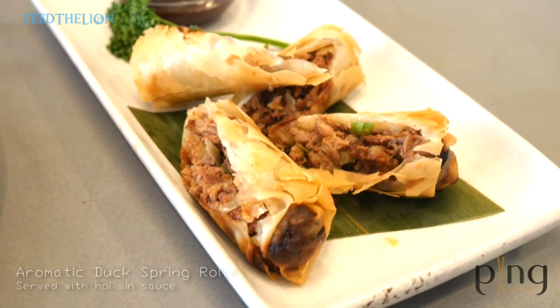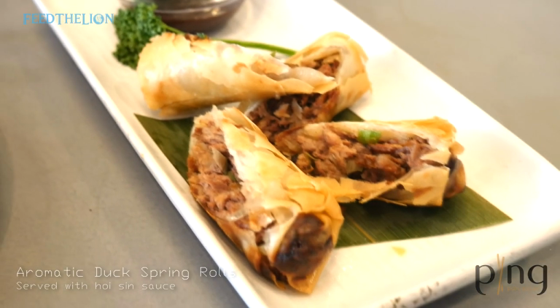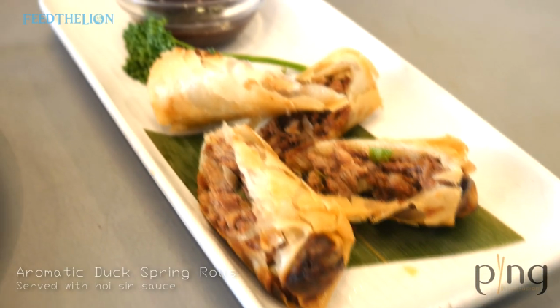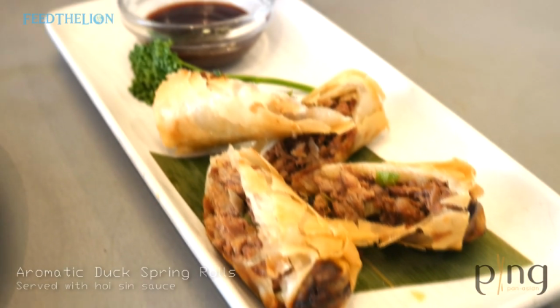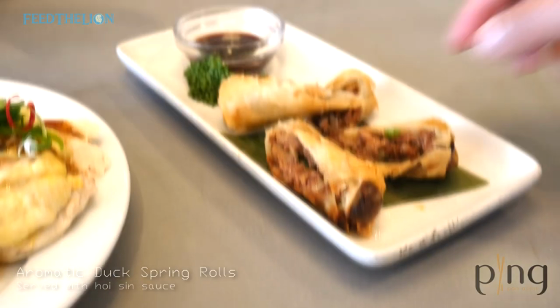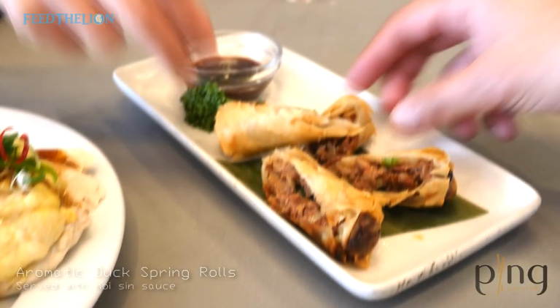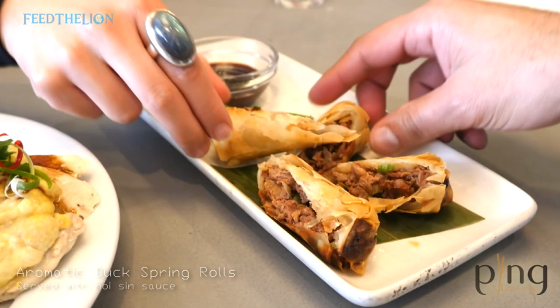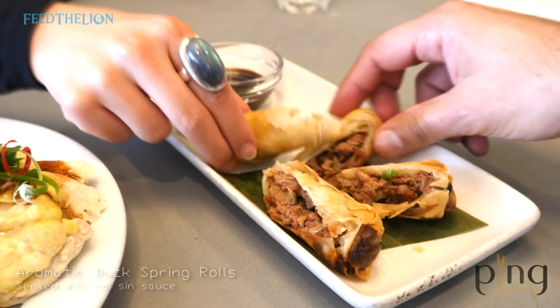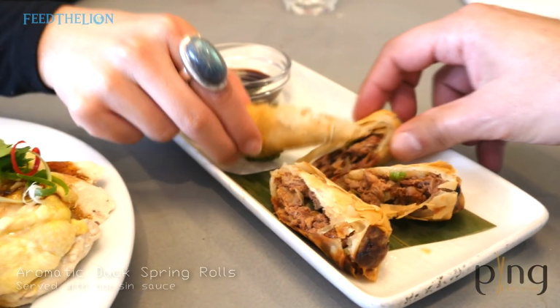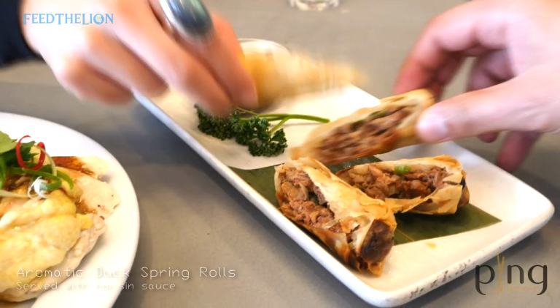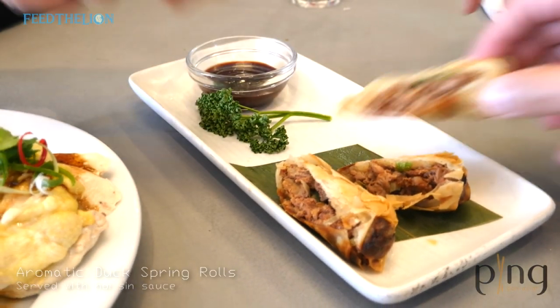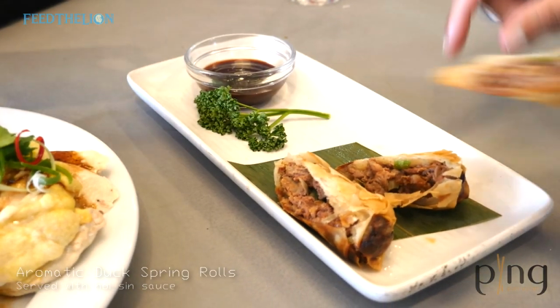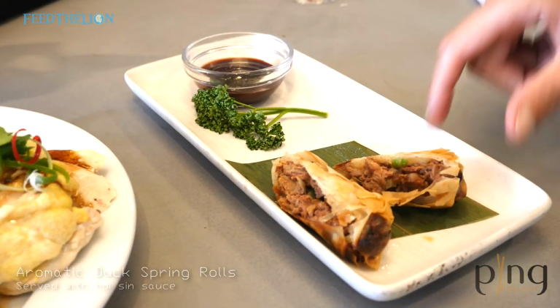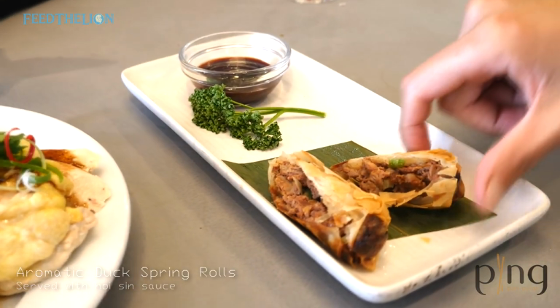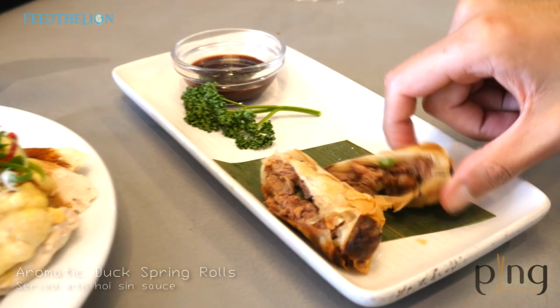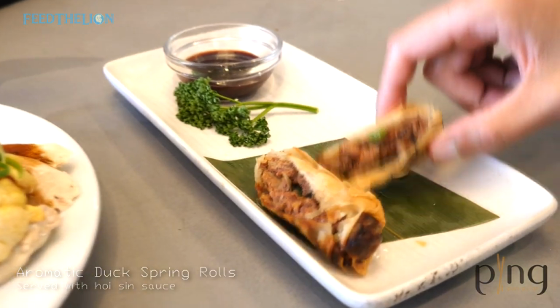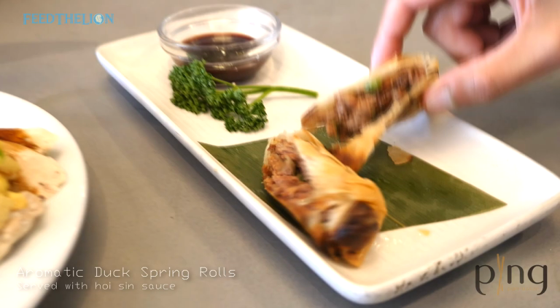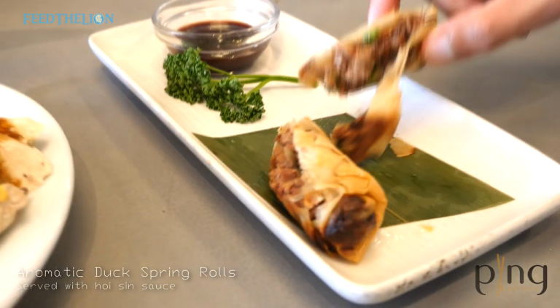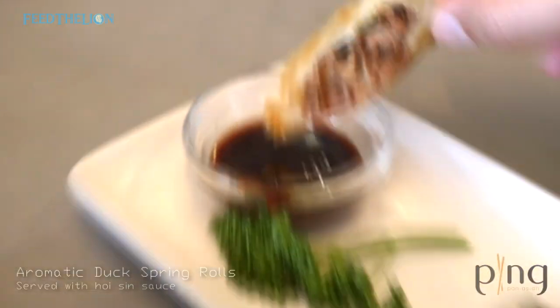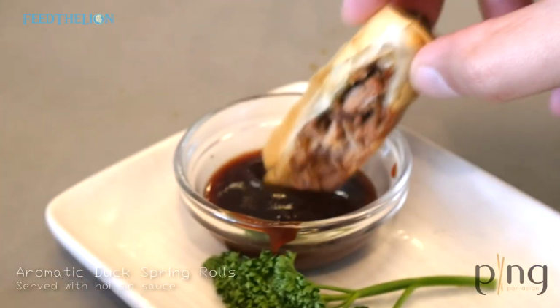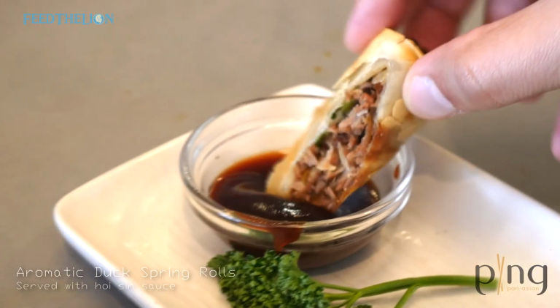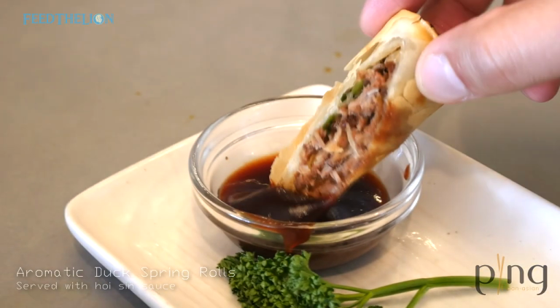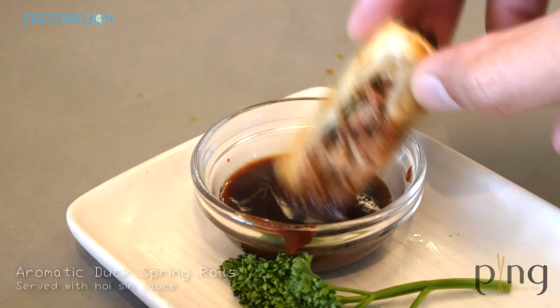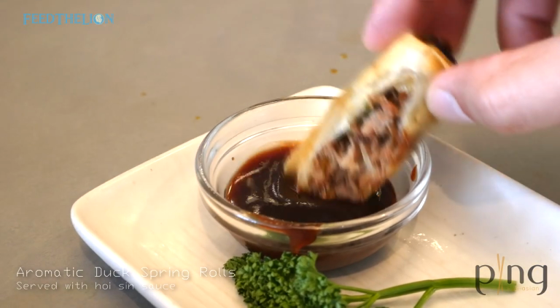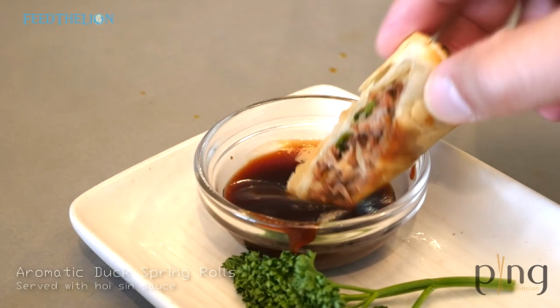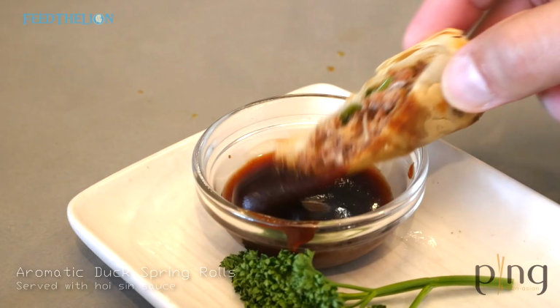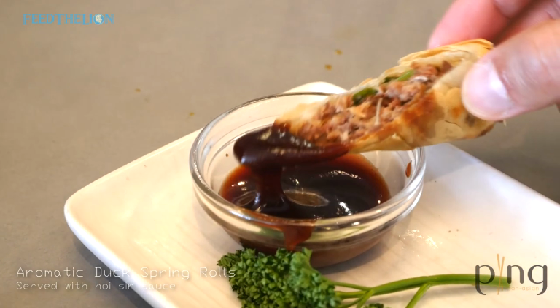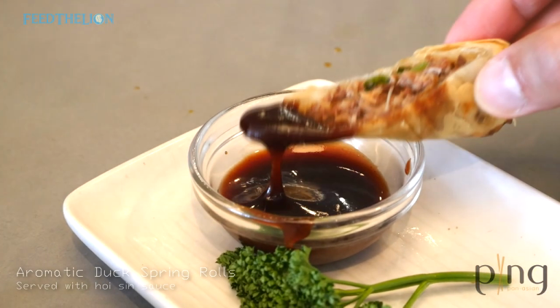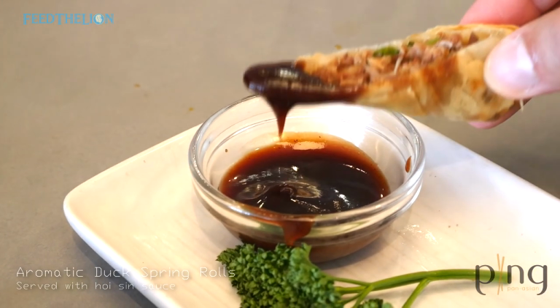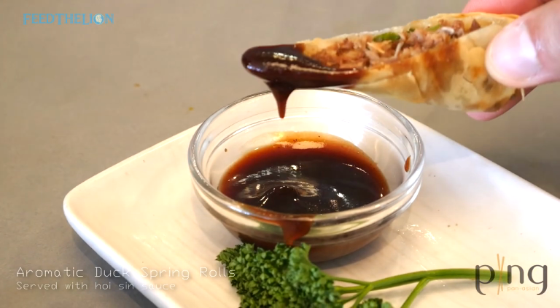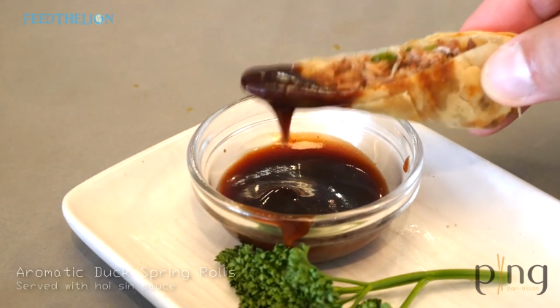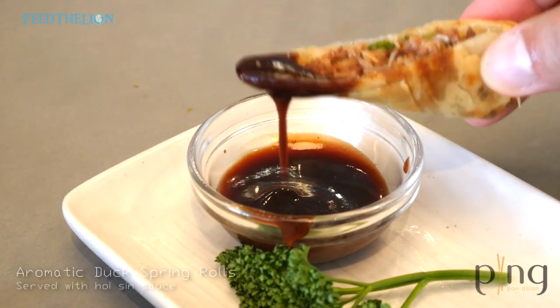This is a duck spring roll. Everybody loves a spring roll, but we stuffed it with marinated duck and serve it with hoisin sauce.